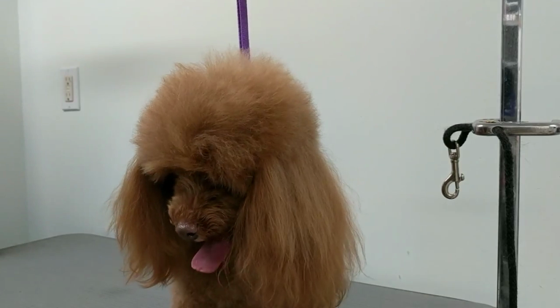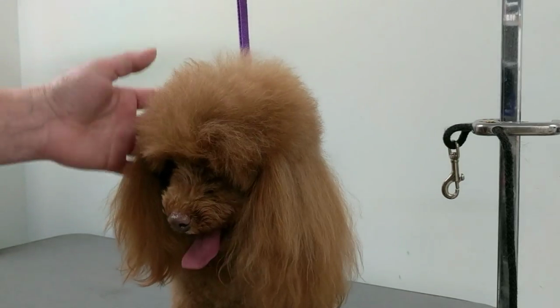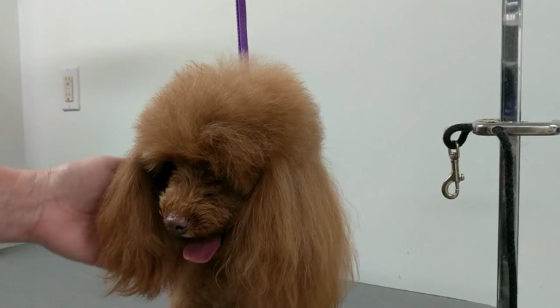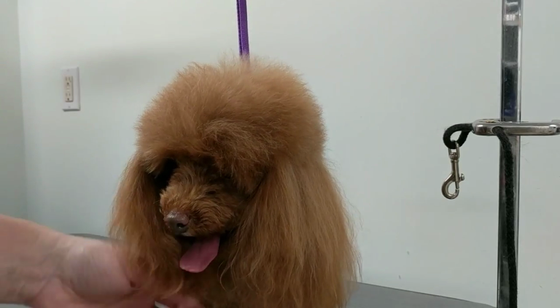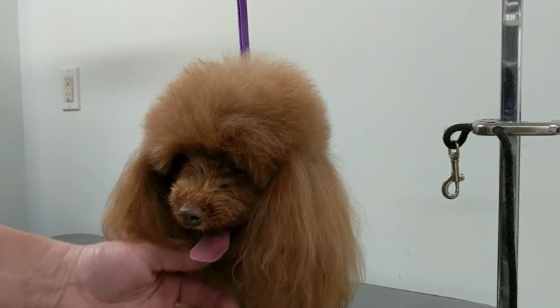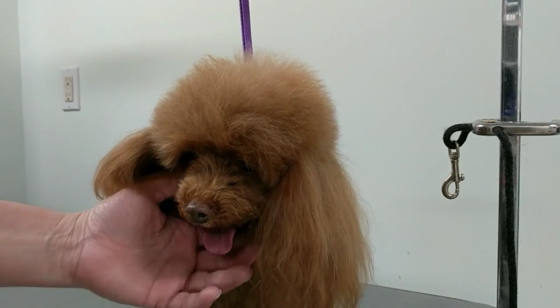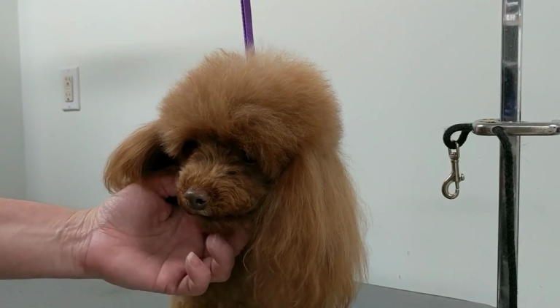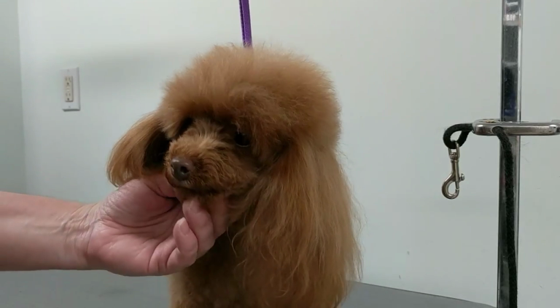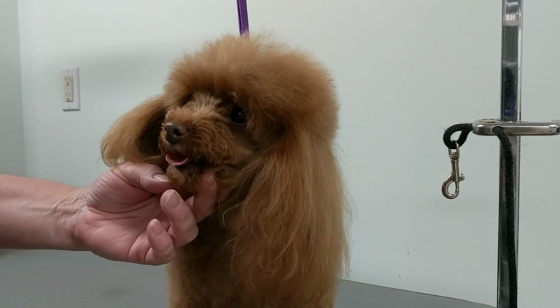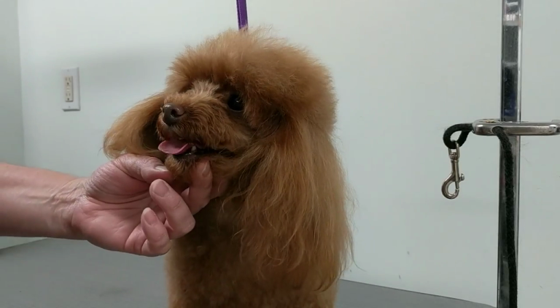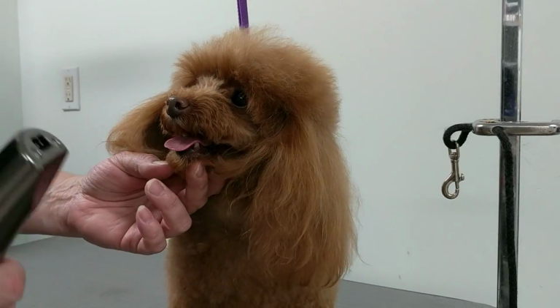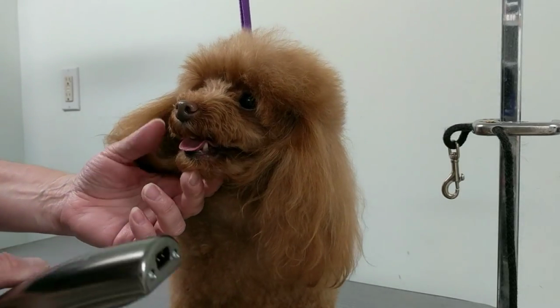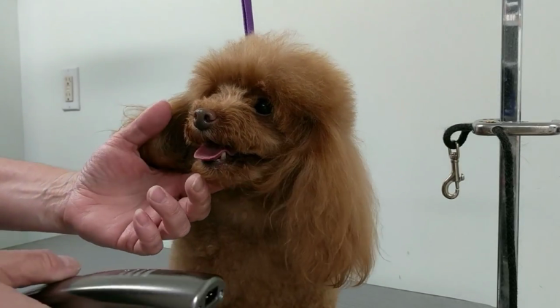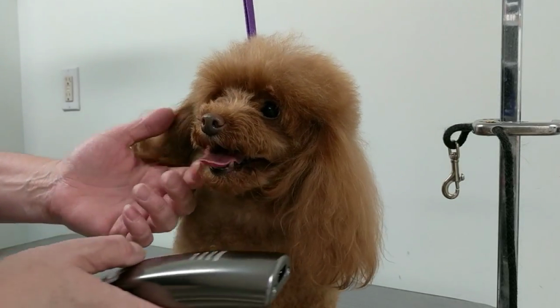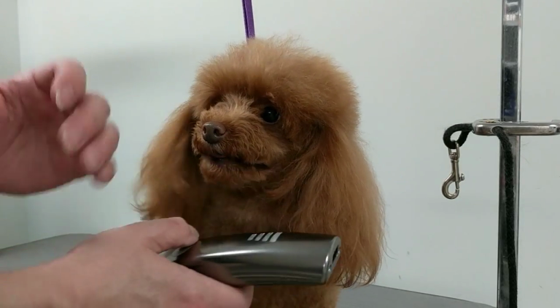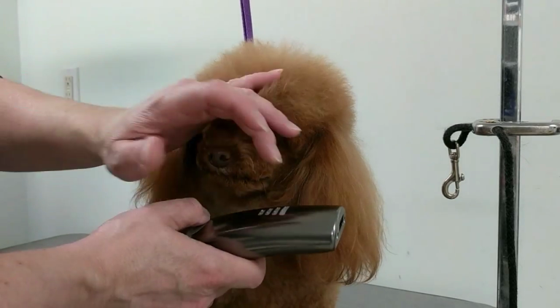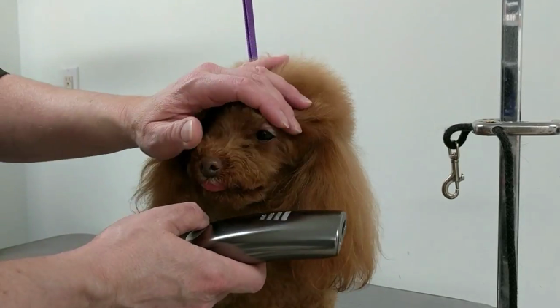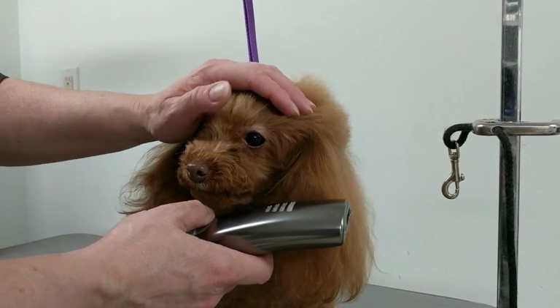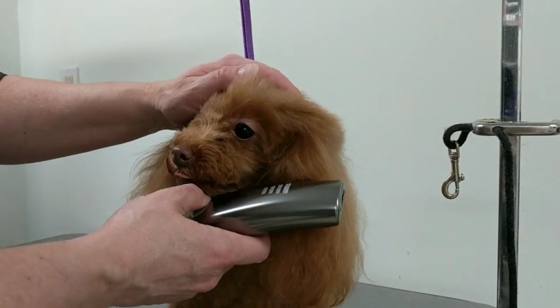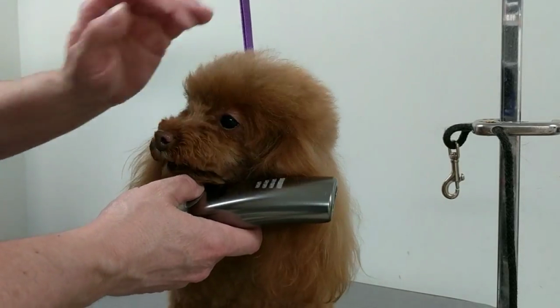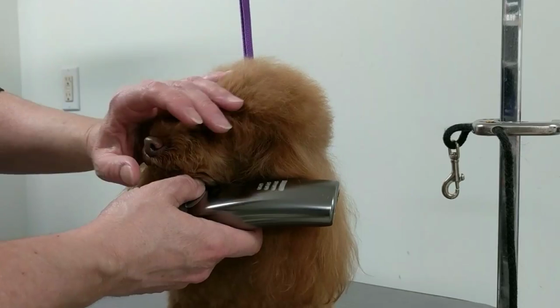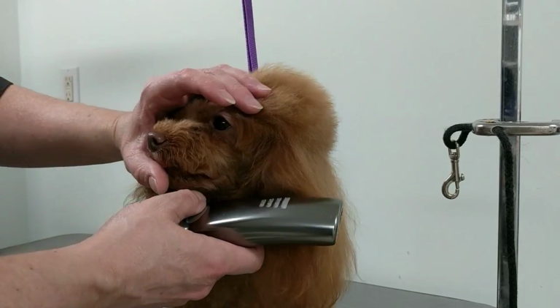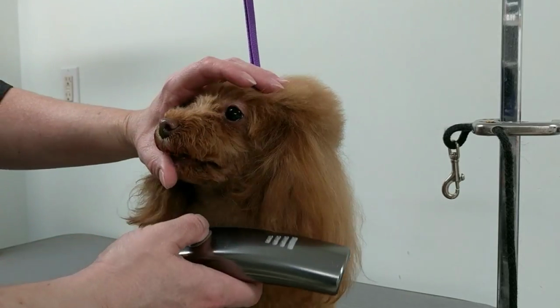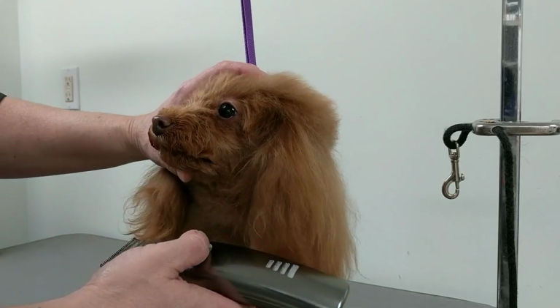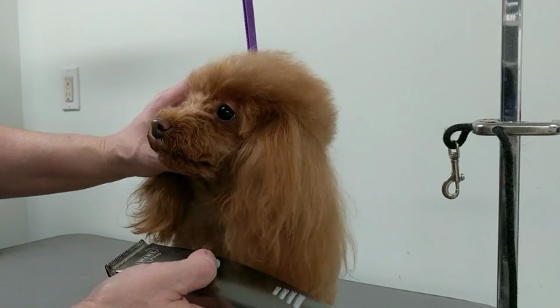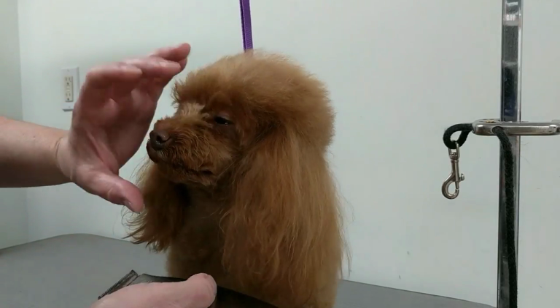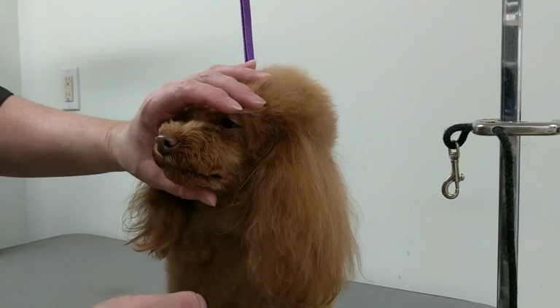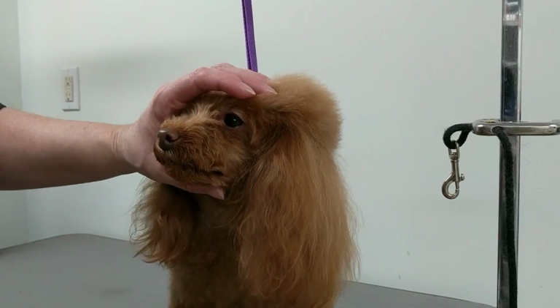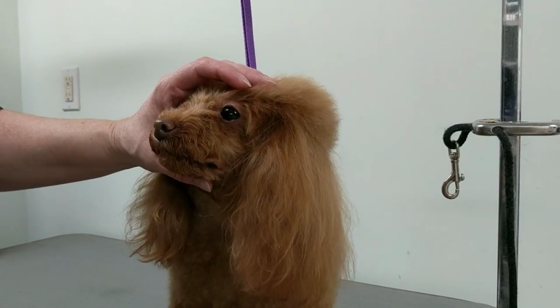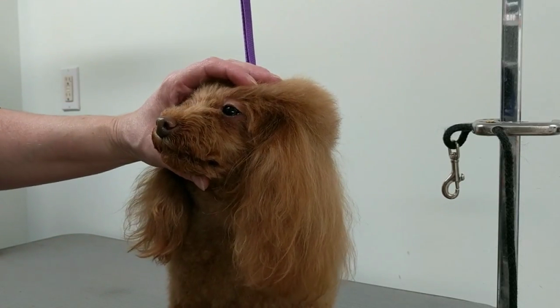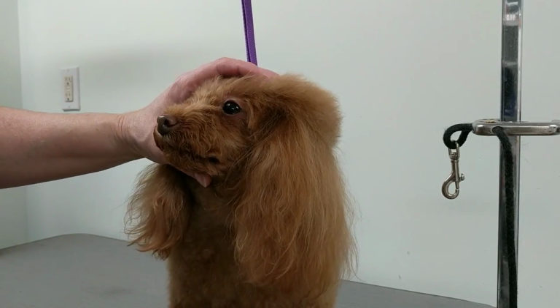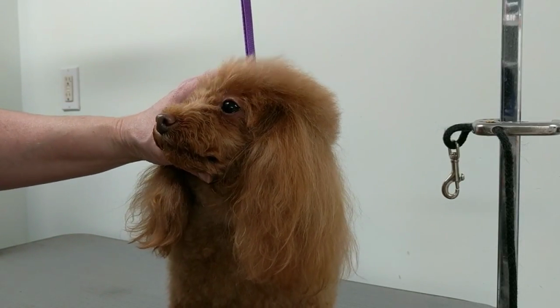Hi, today I'm going to show you how I clip a toy poodle's face. This poodle has already been washed and dried and I'm going to be using the number 10 blade.